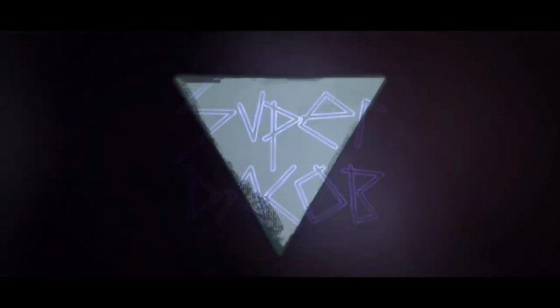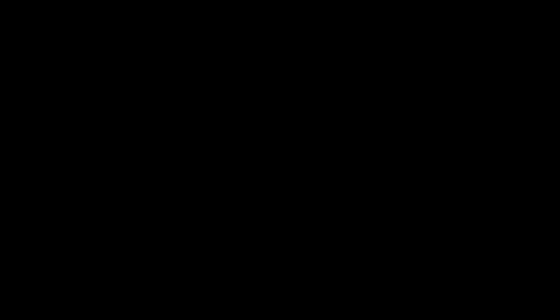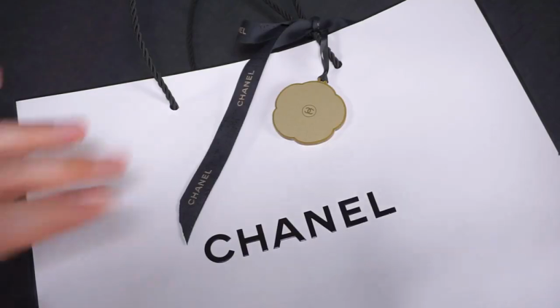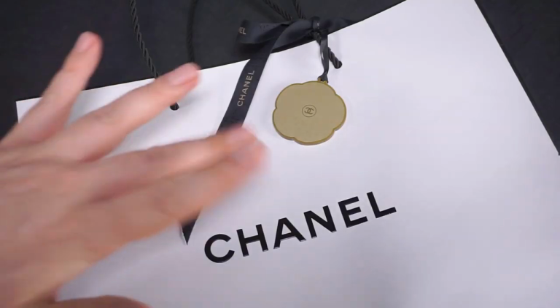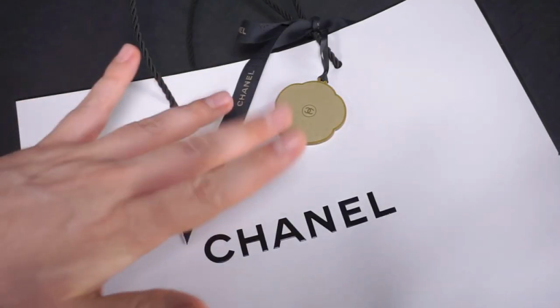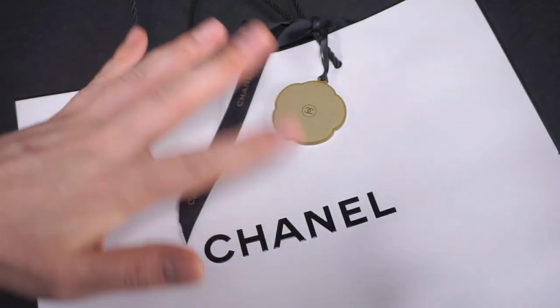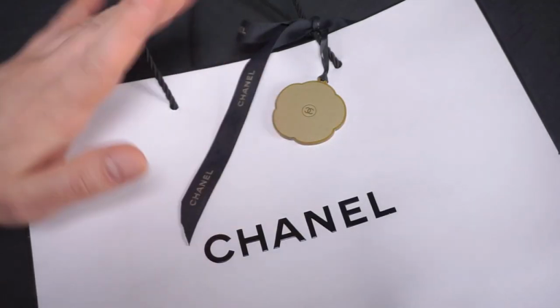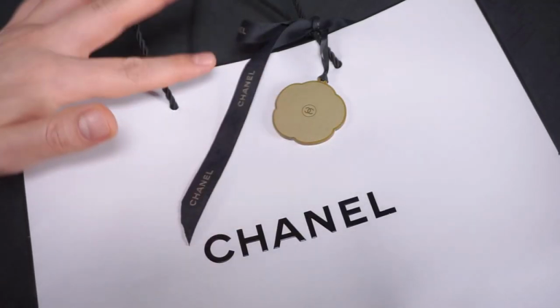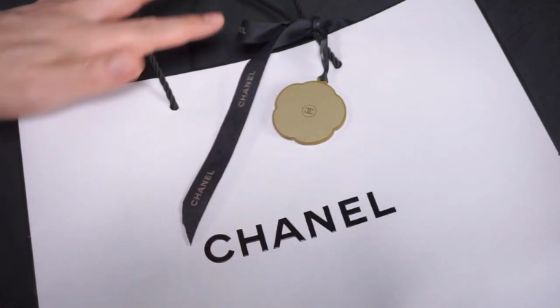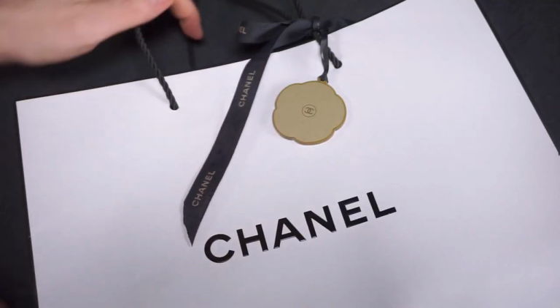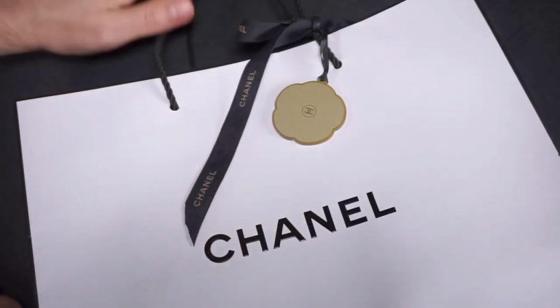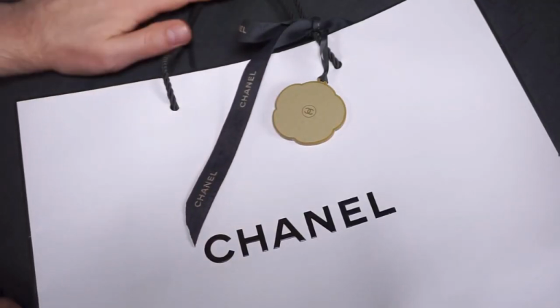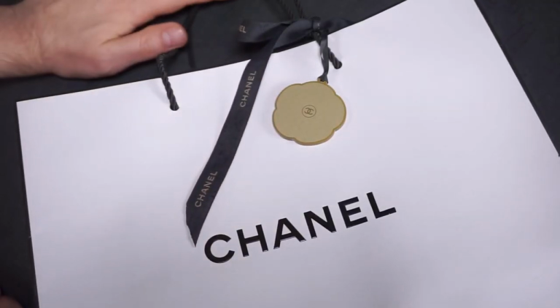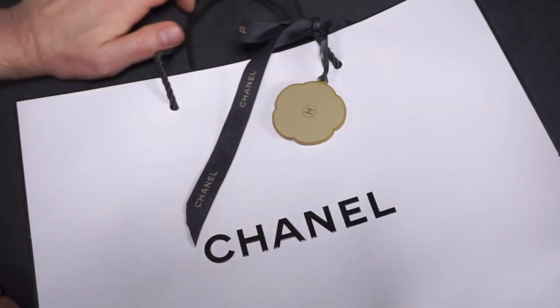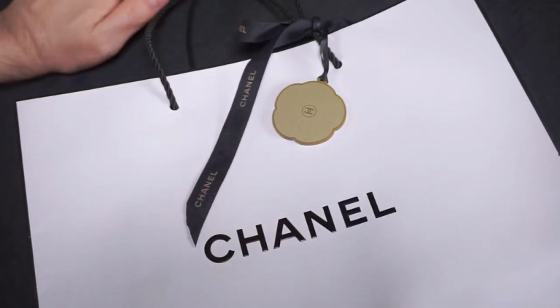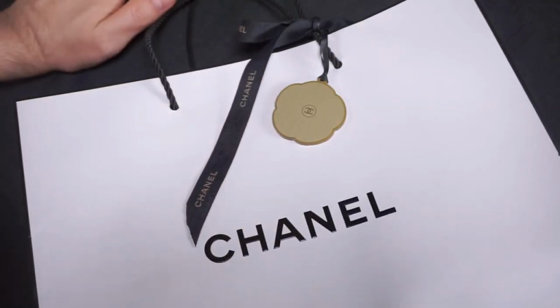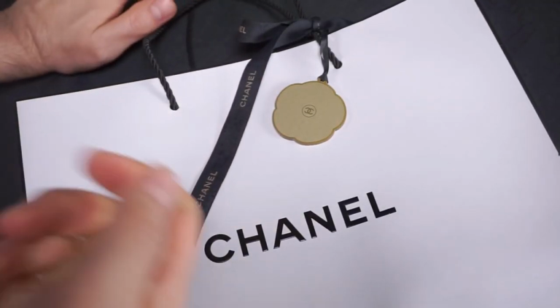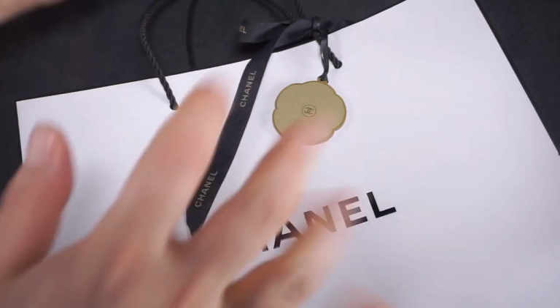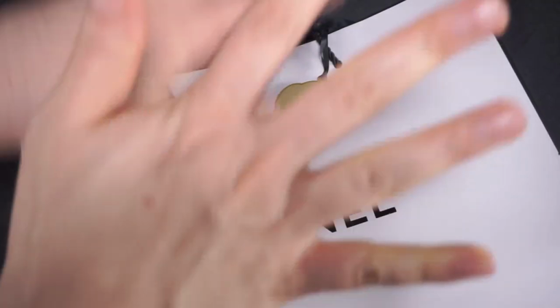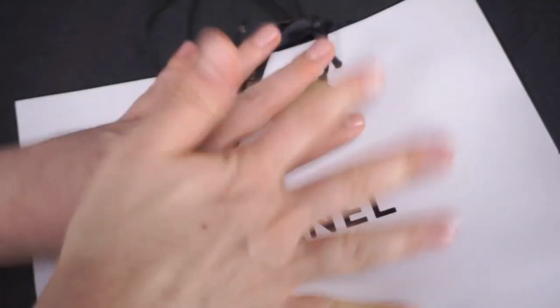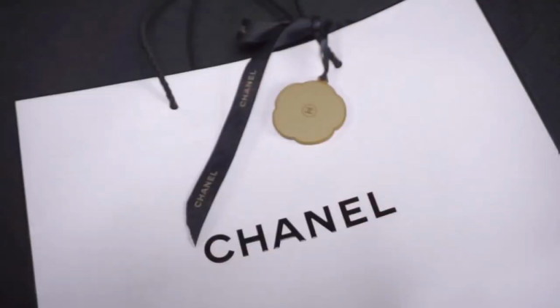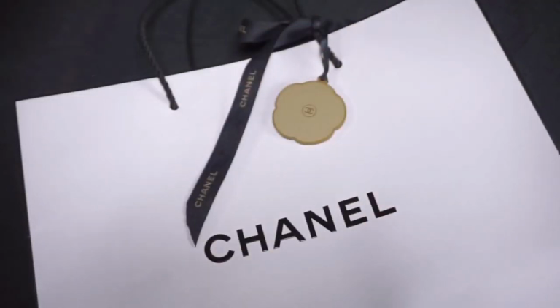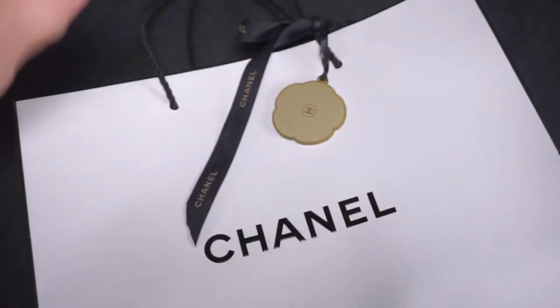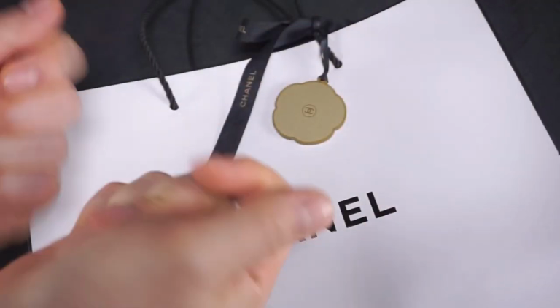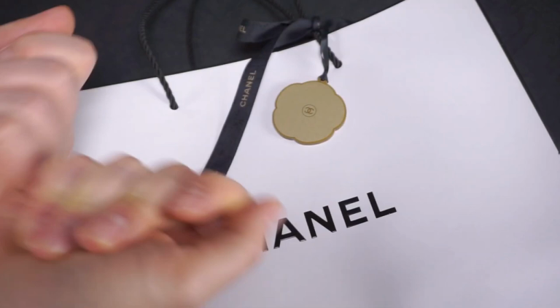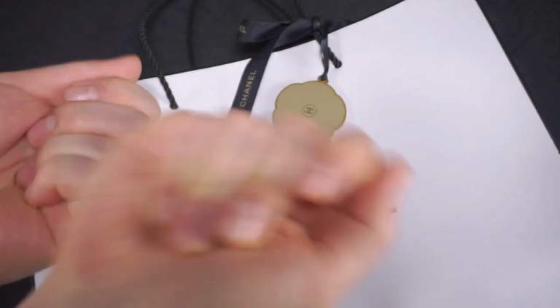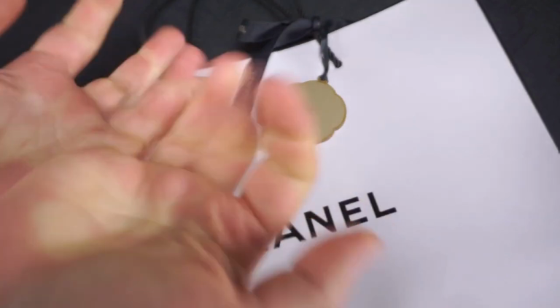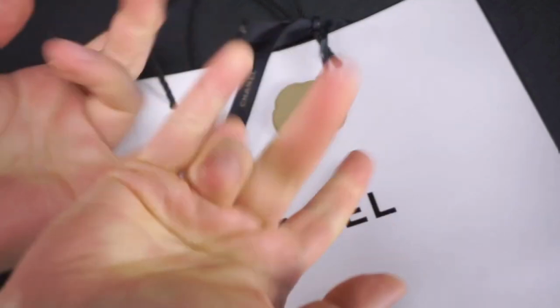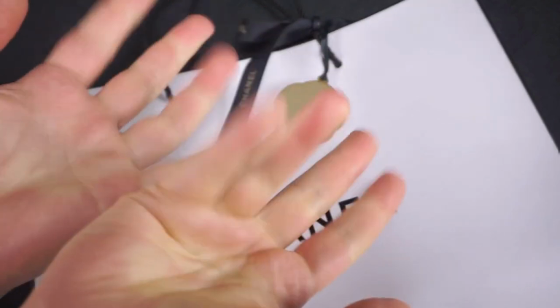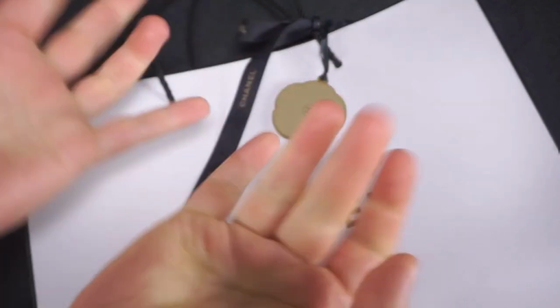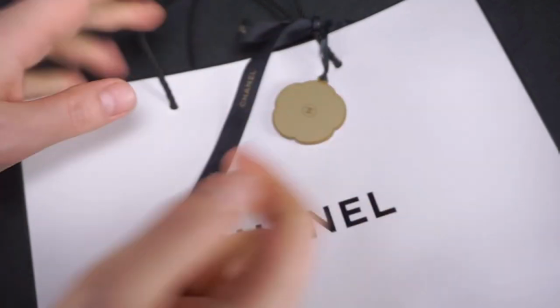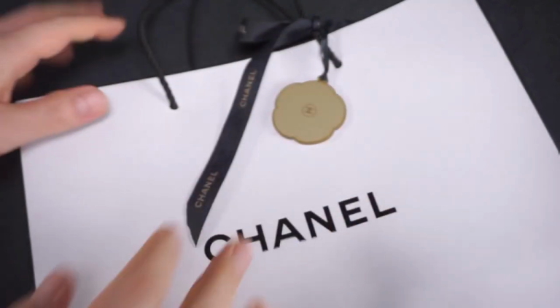Hi everybody, Jacob here, welcome back to the Fashion Bunker - yet another Chanel unboxing reveal.